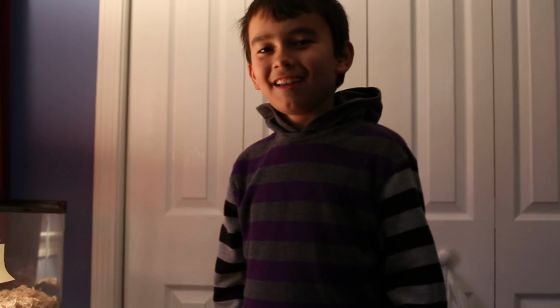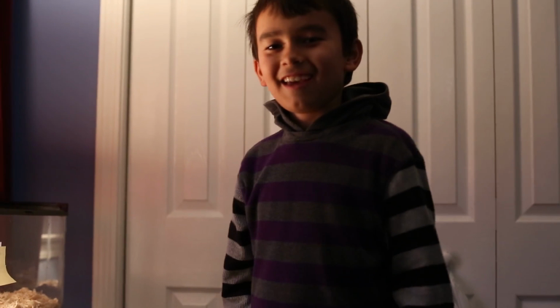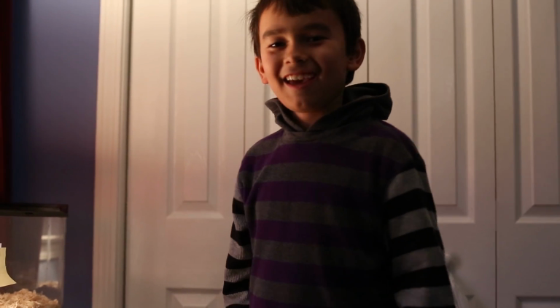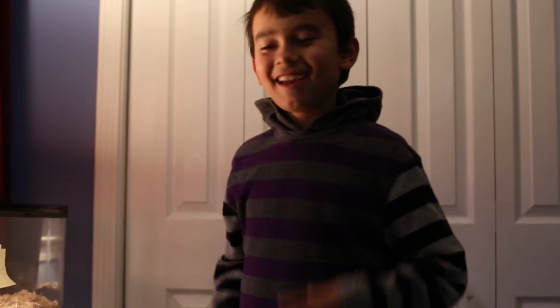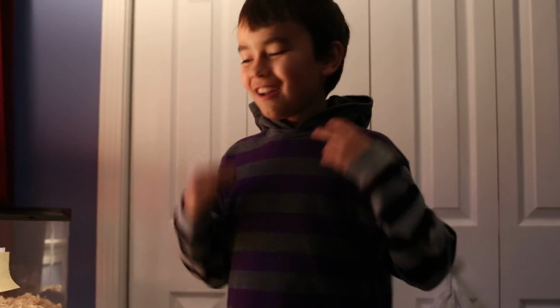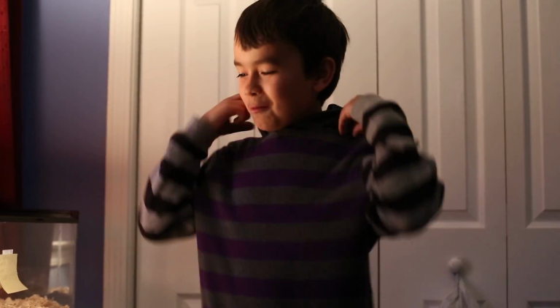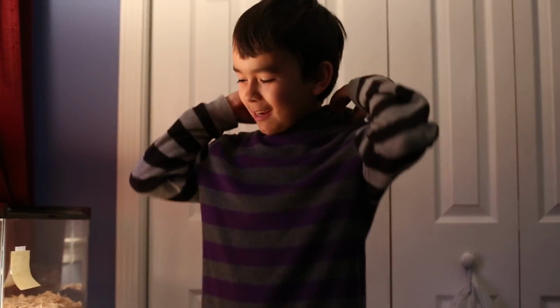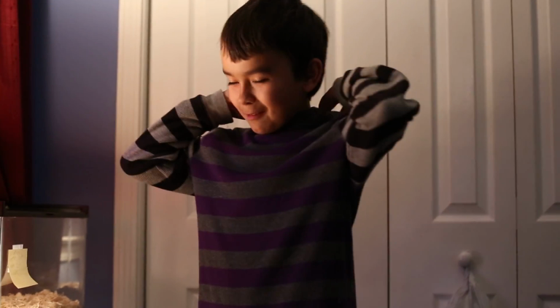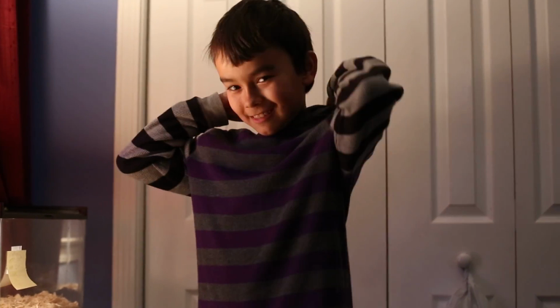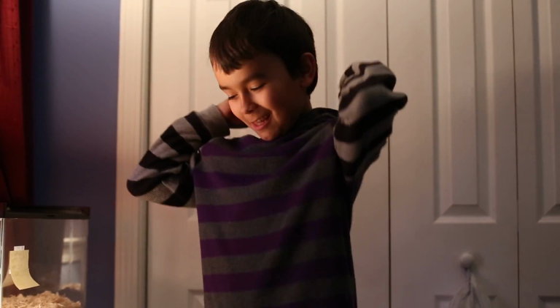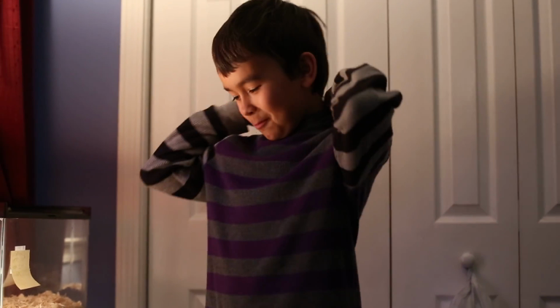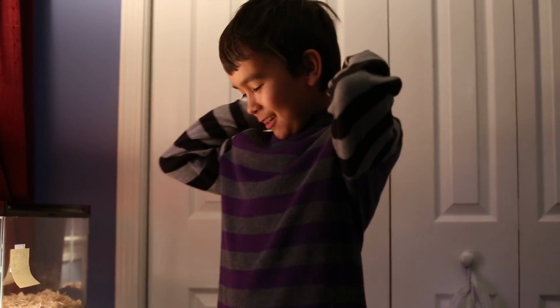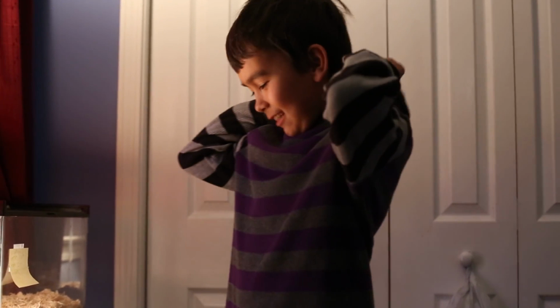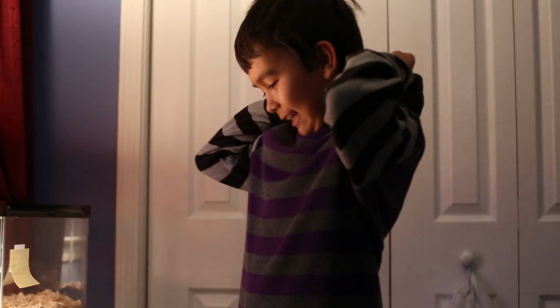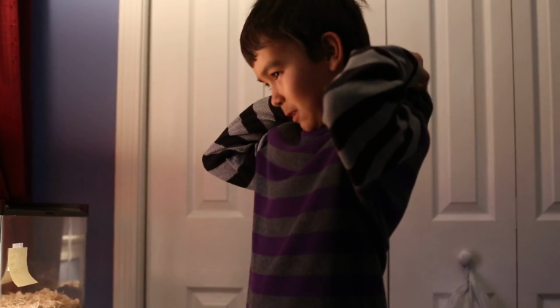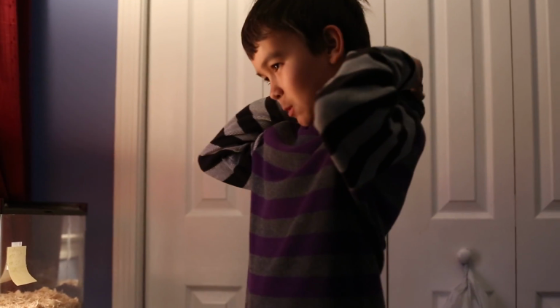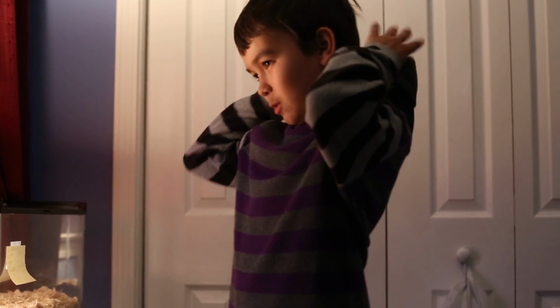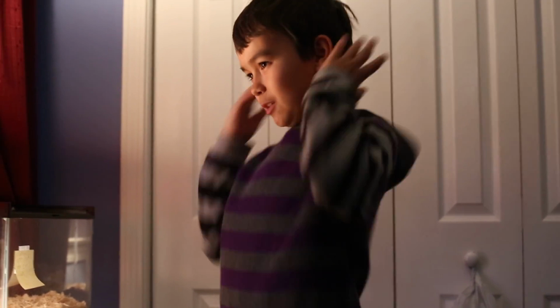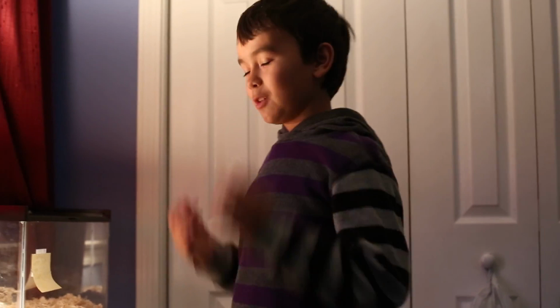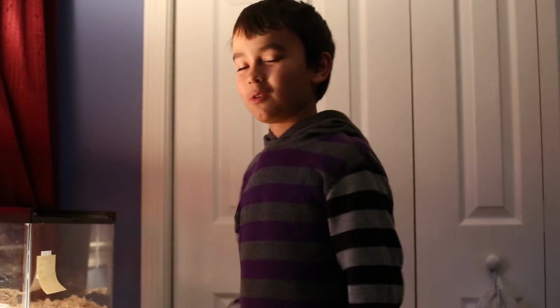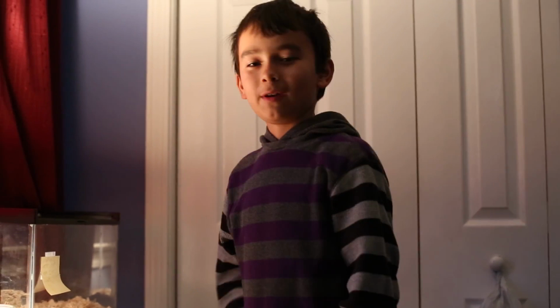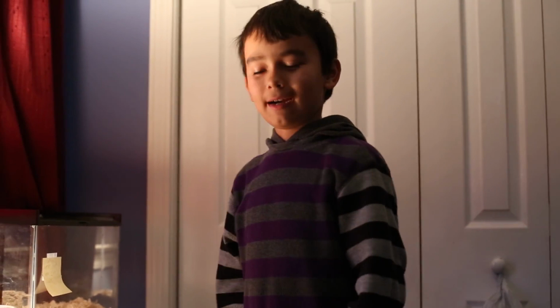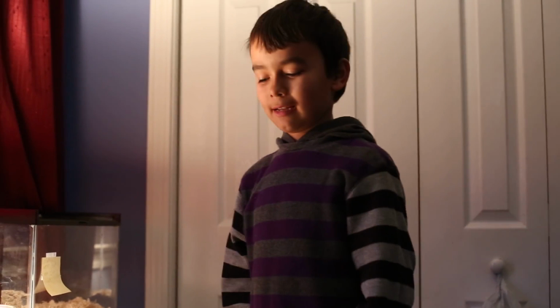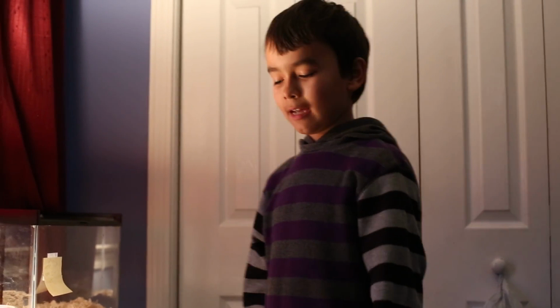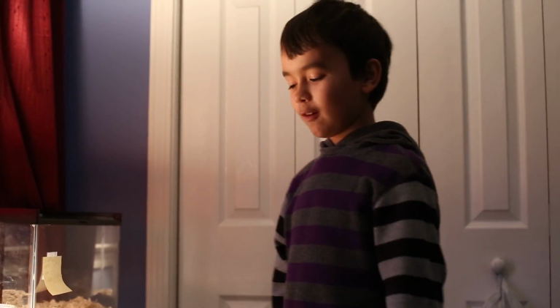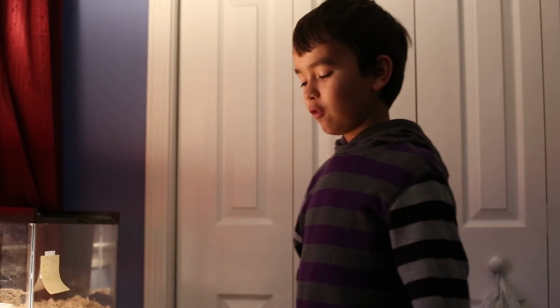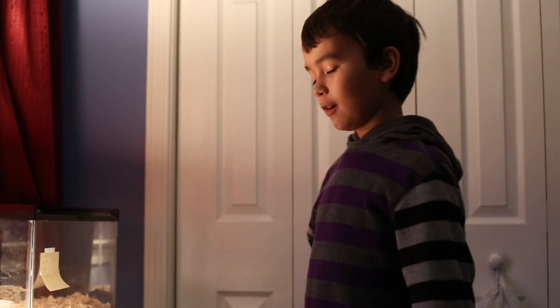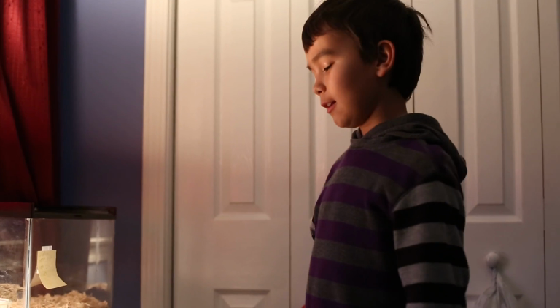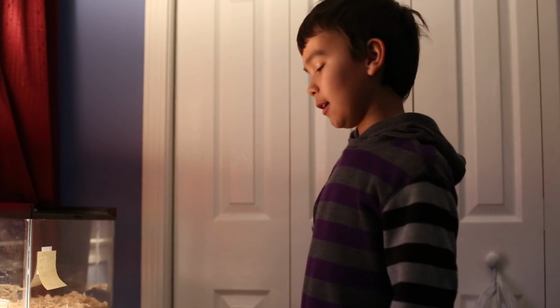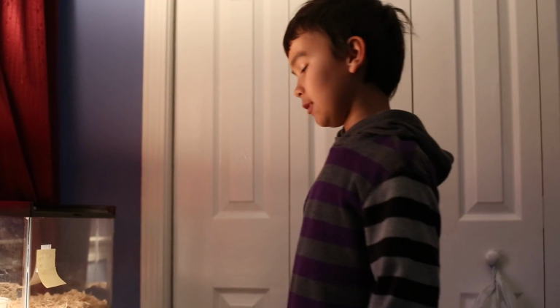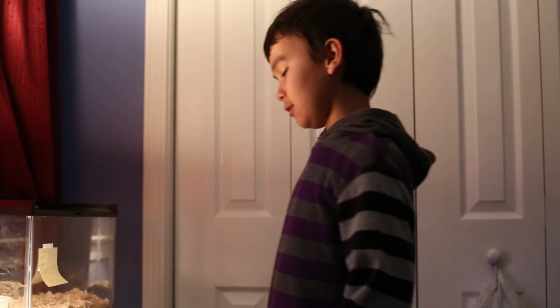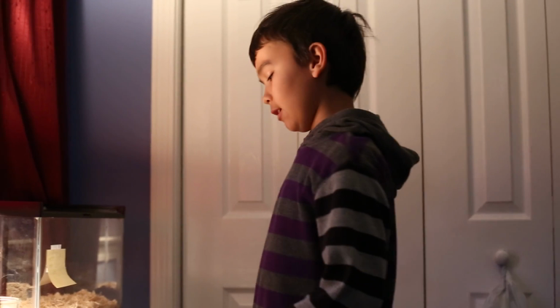Hey, my name is Caleb Wood and I am going to be showing you how to care for a garter snake.